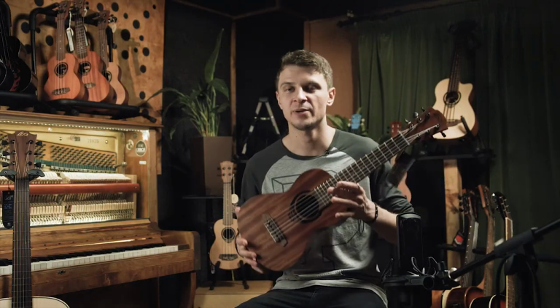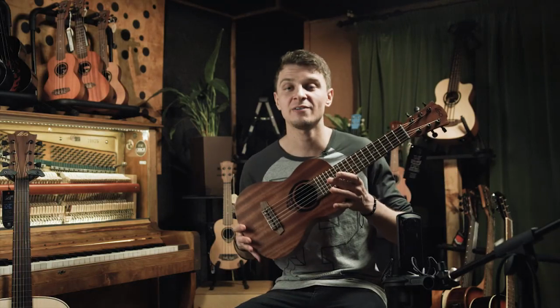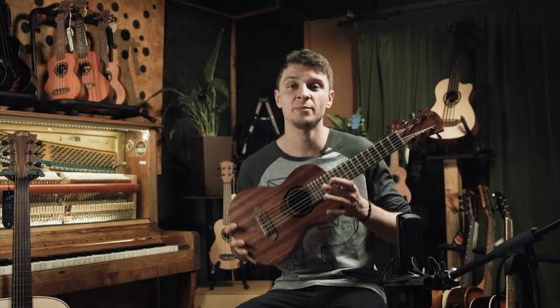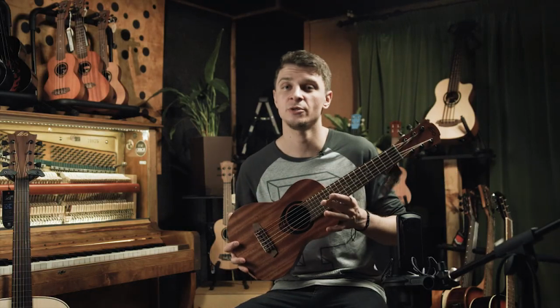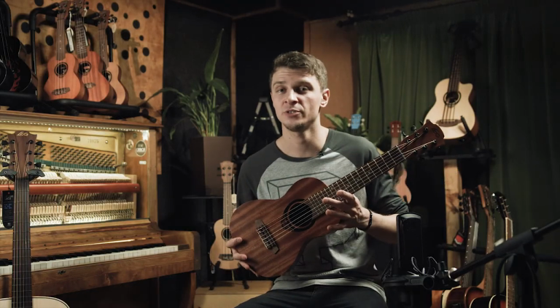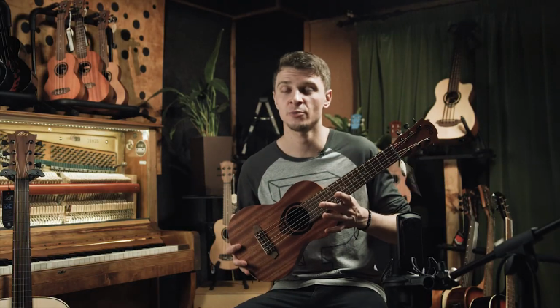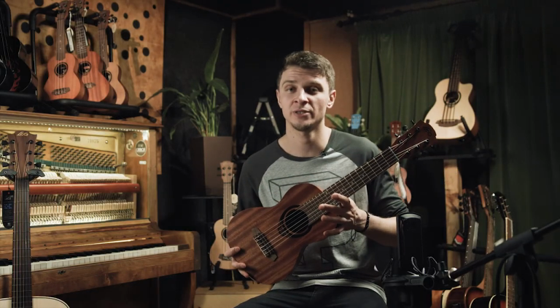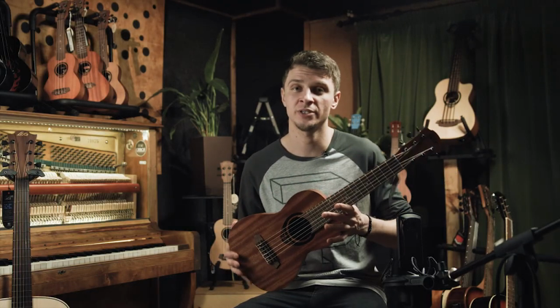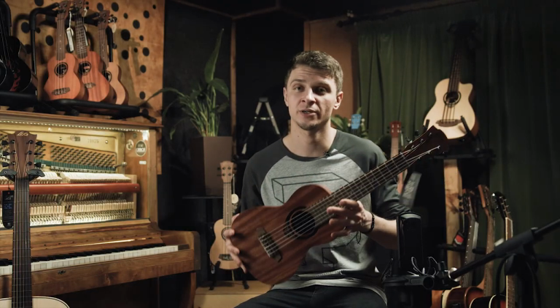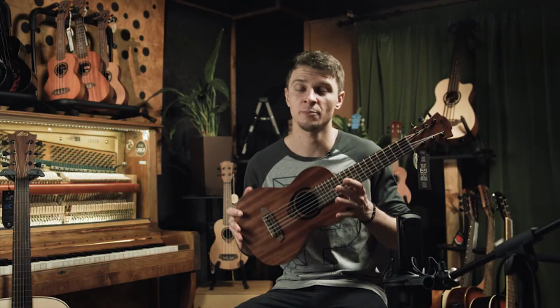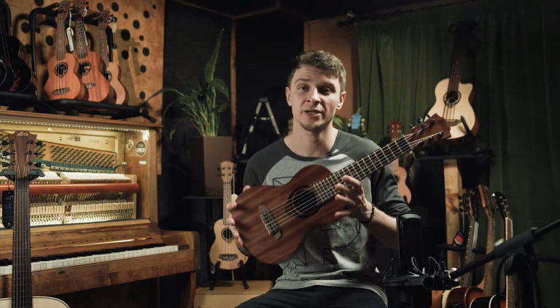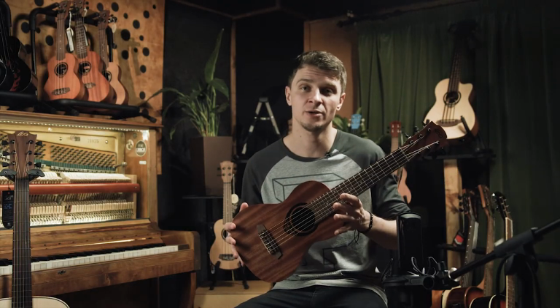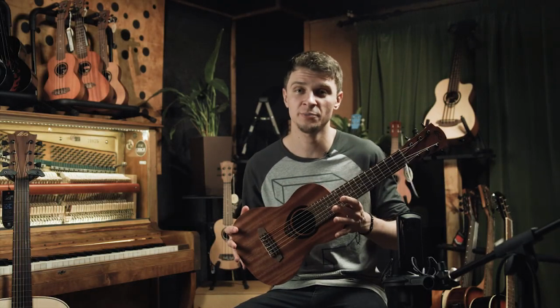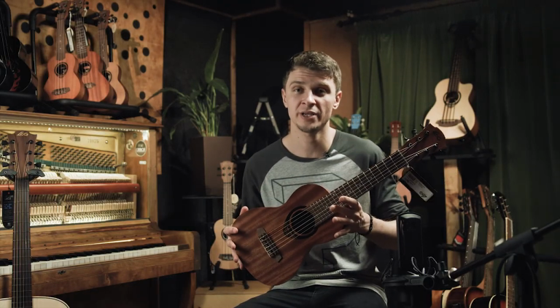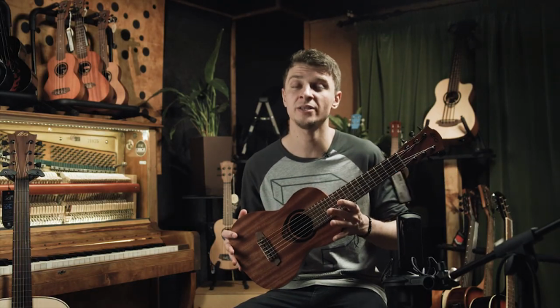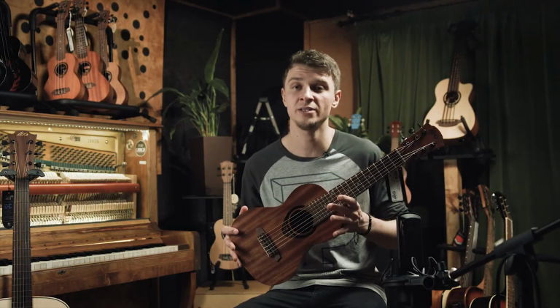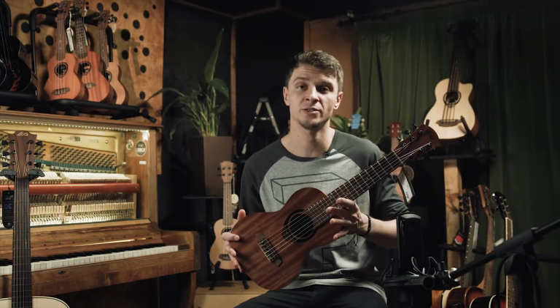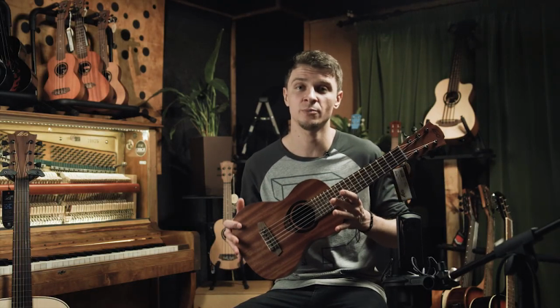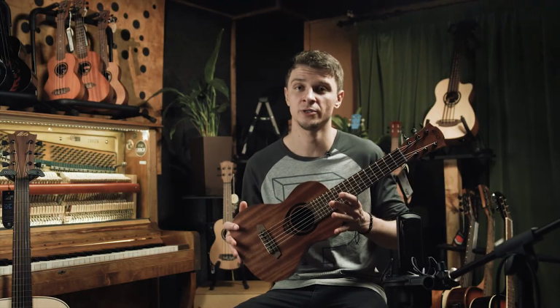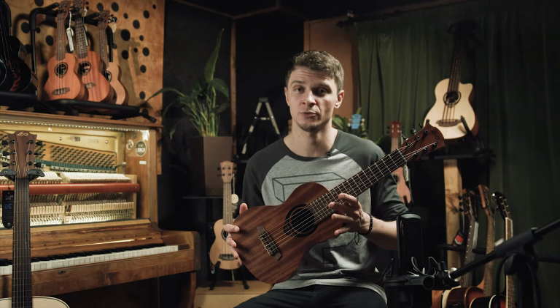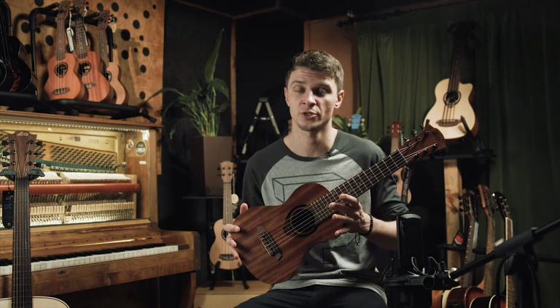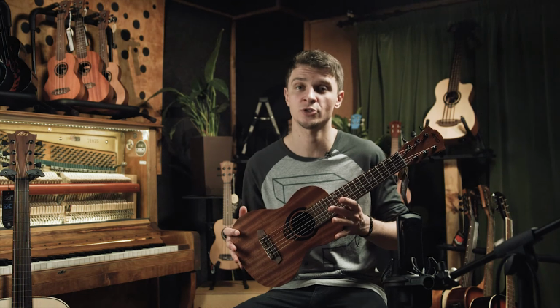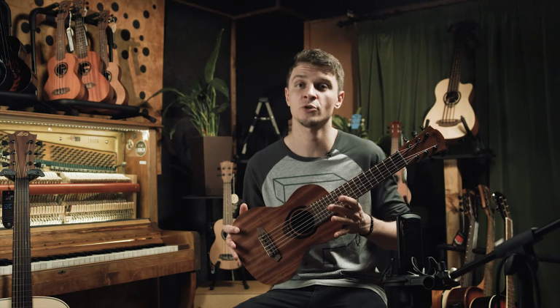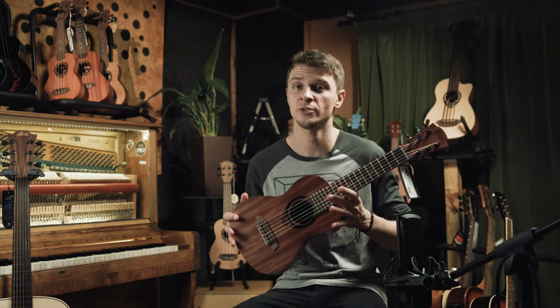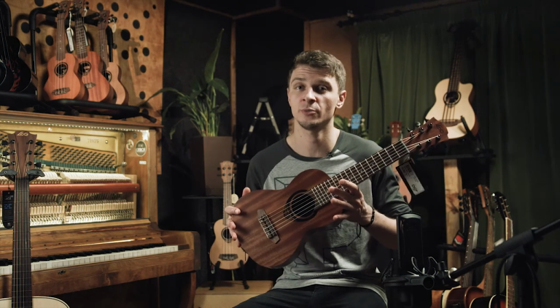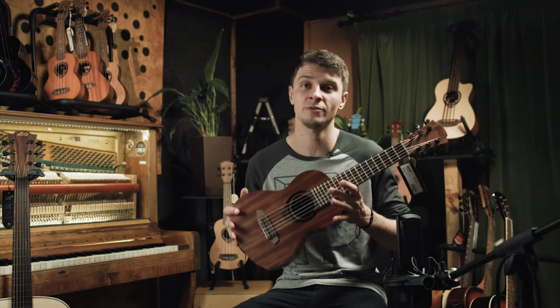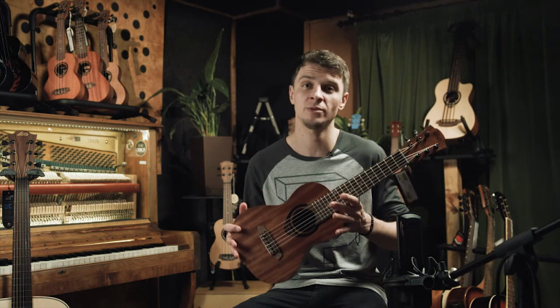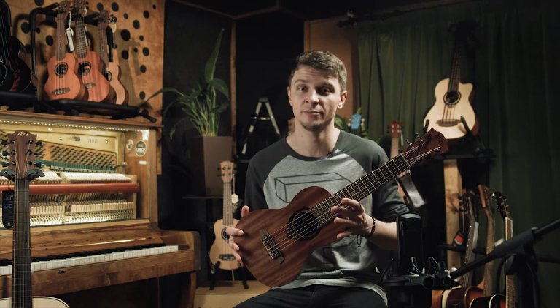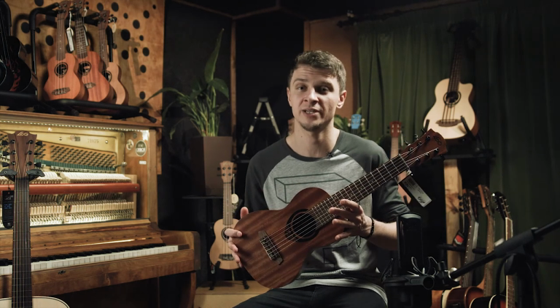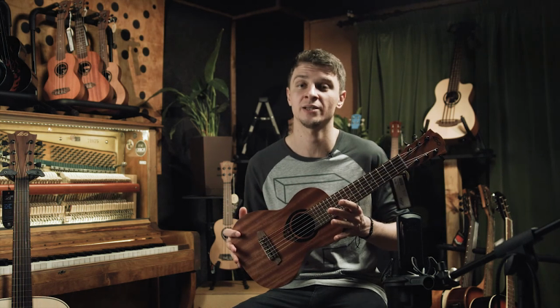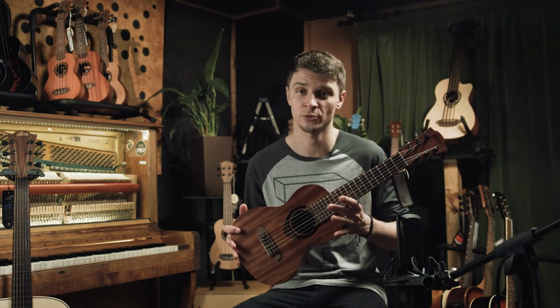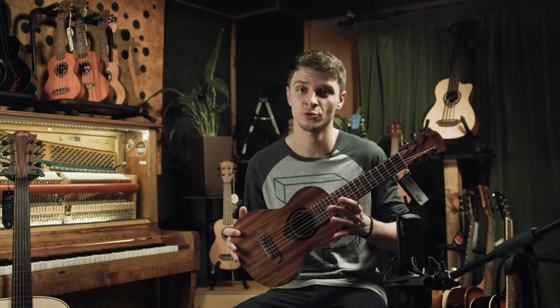The advantage of this instrument is its compact size, which makes it a good choice for musicians.